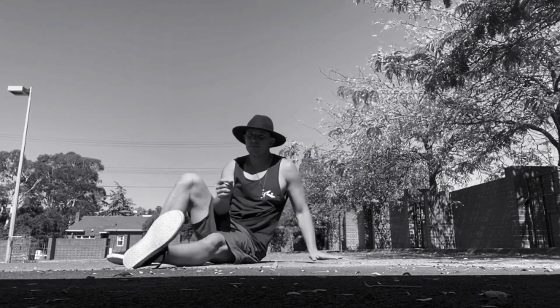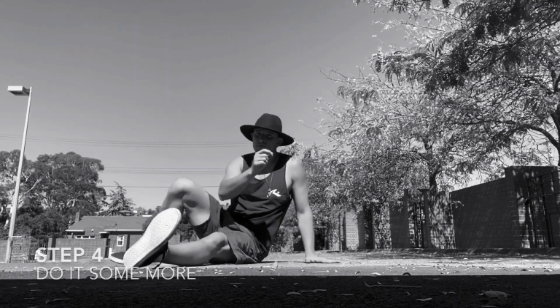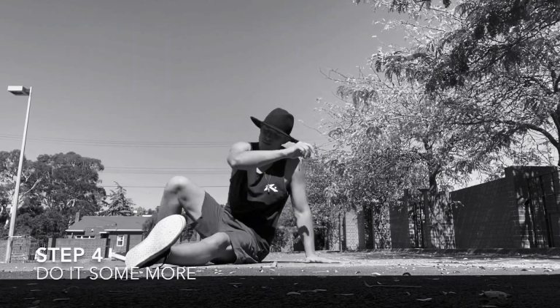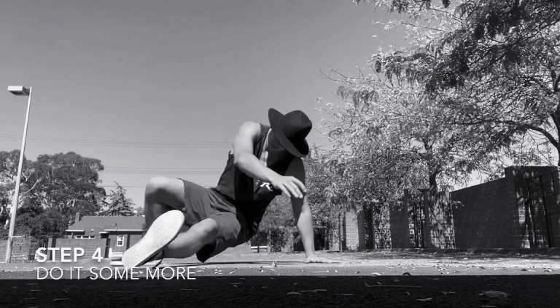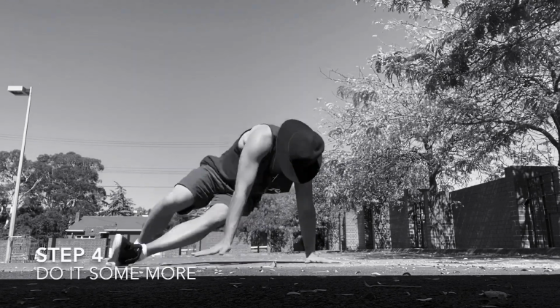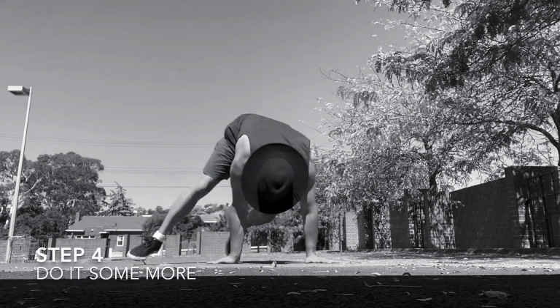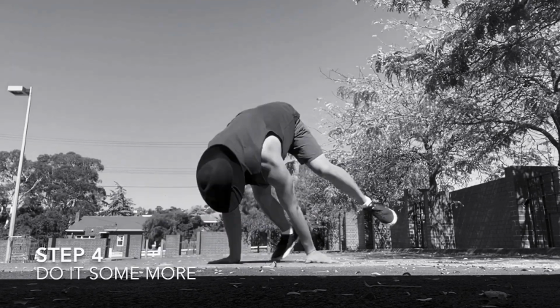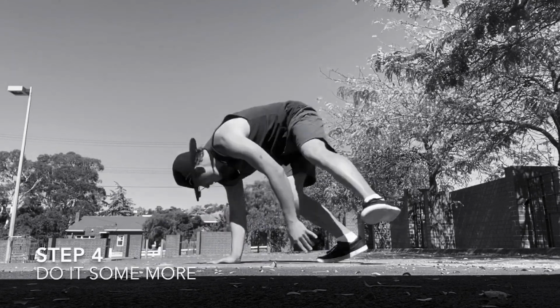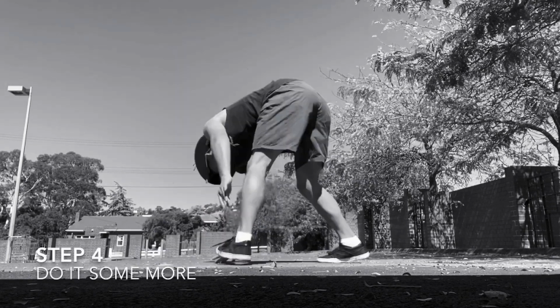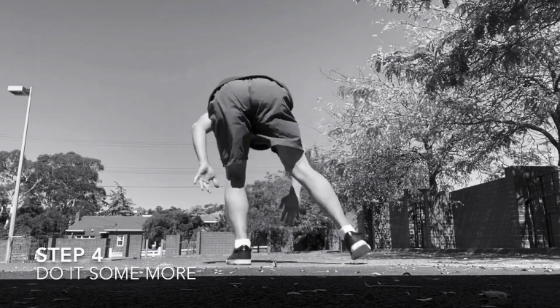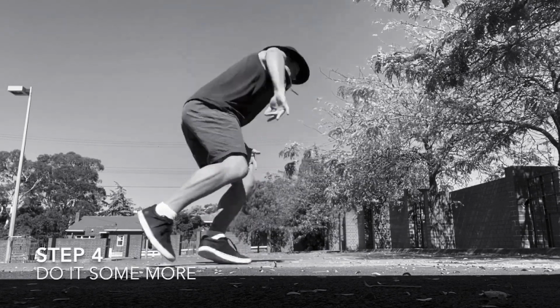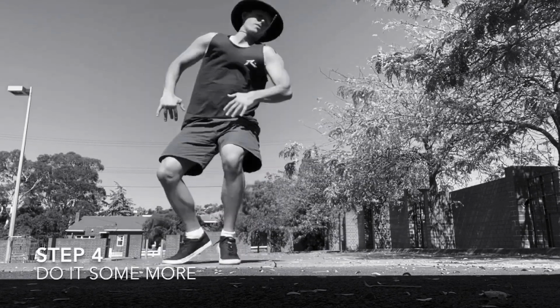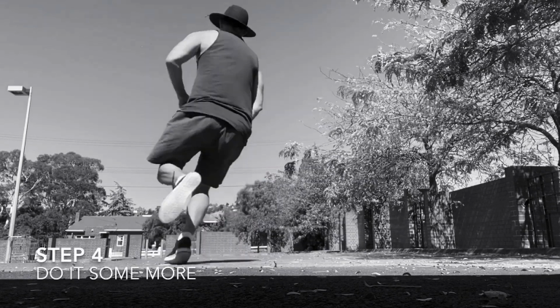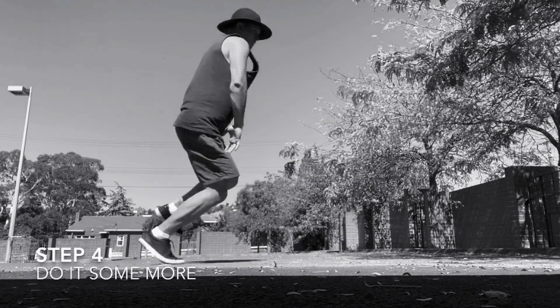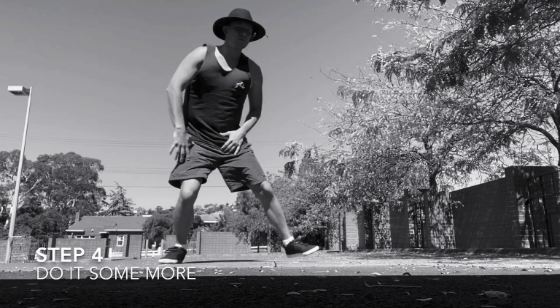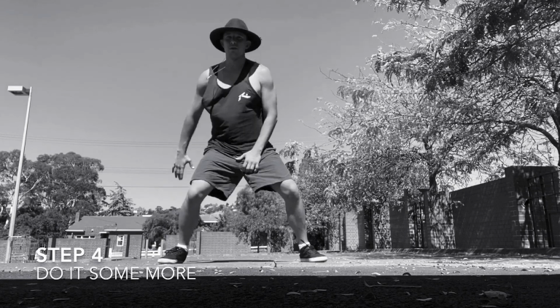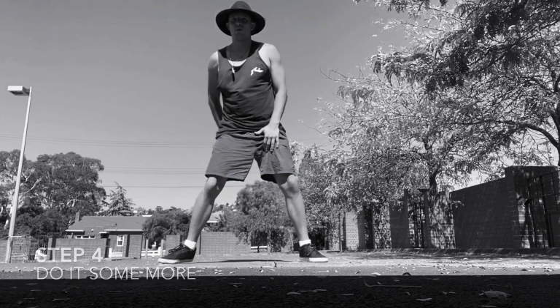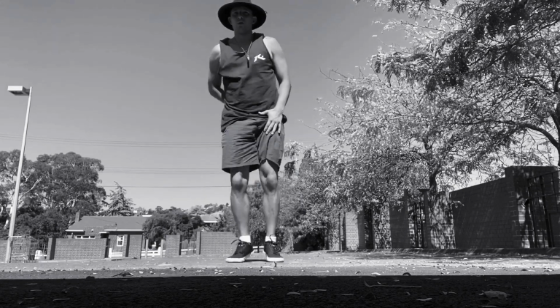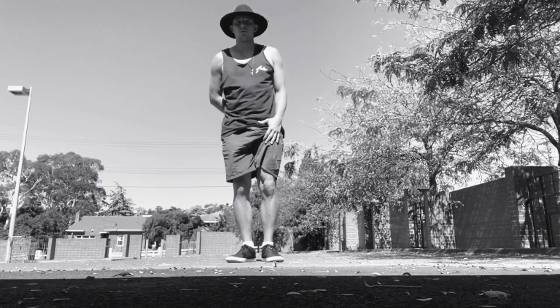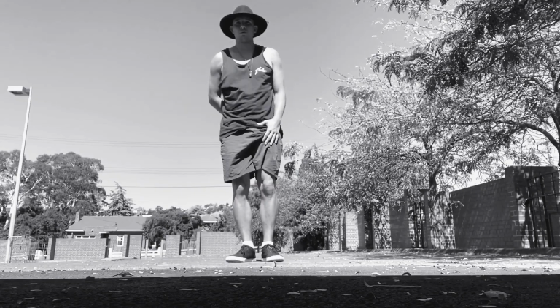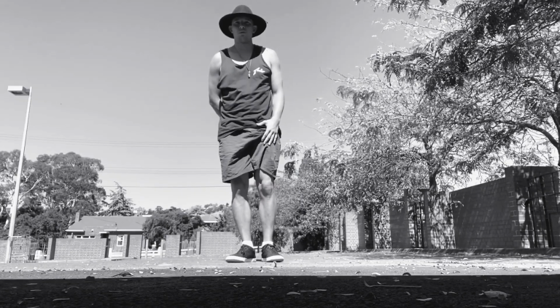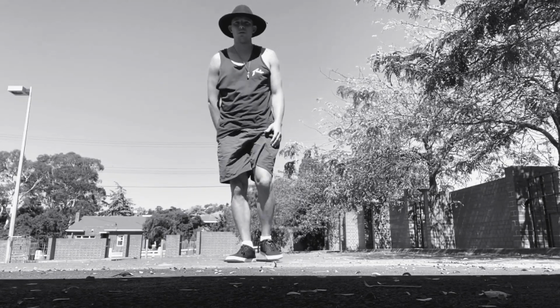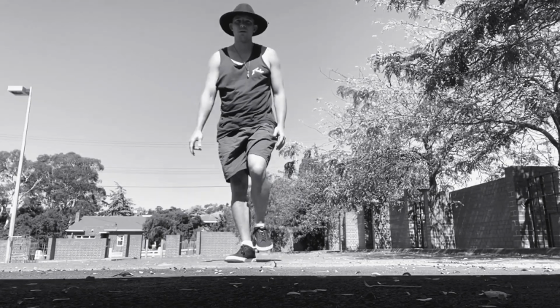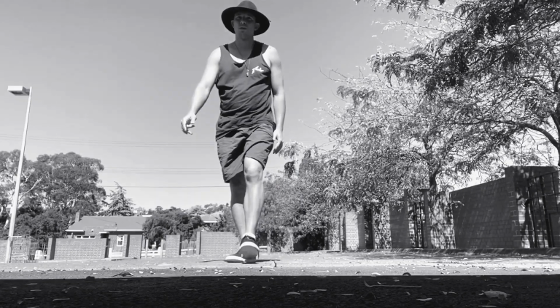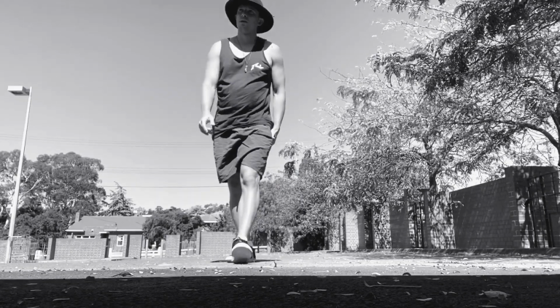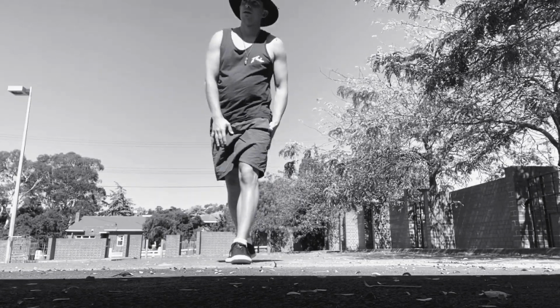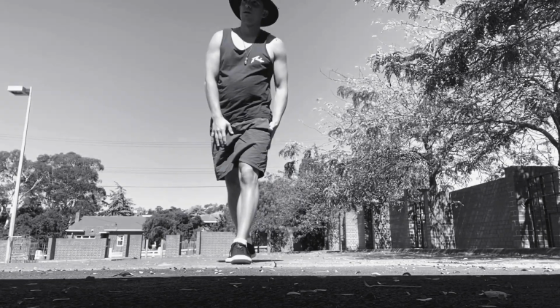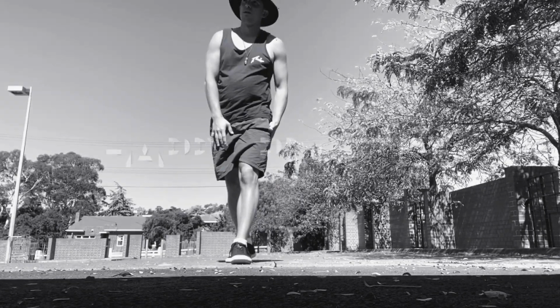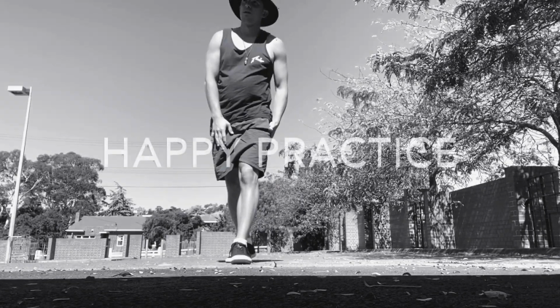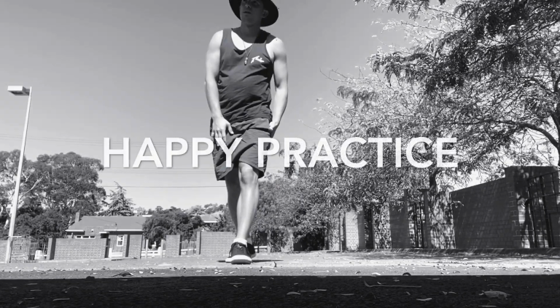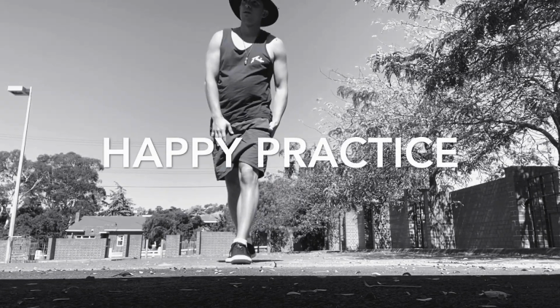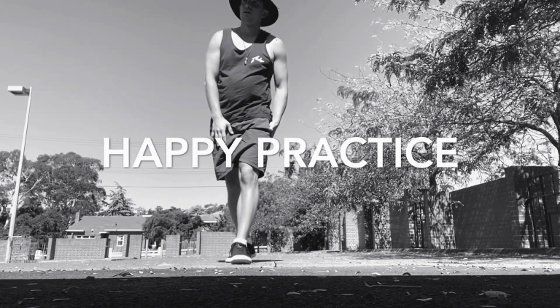Put that all together. And we do it some more. Happy practice.